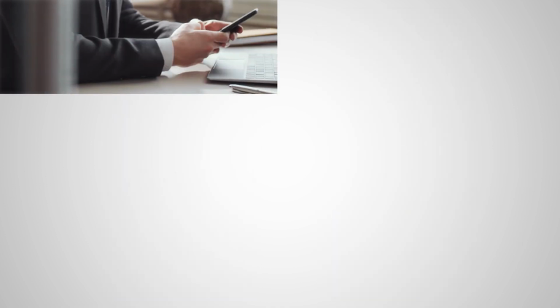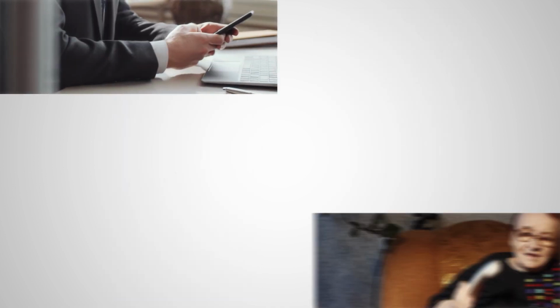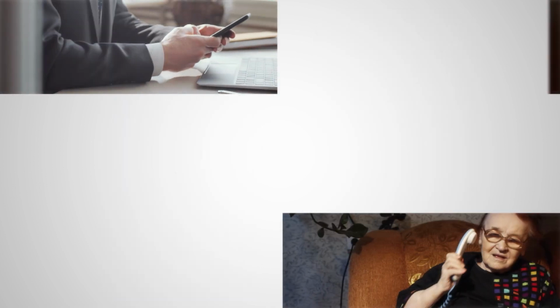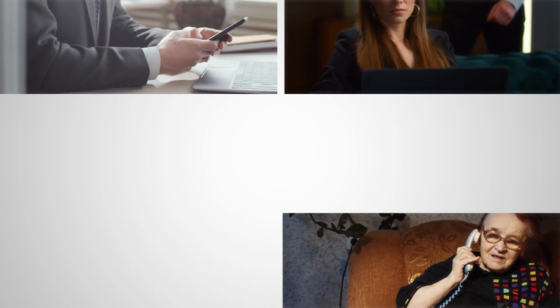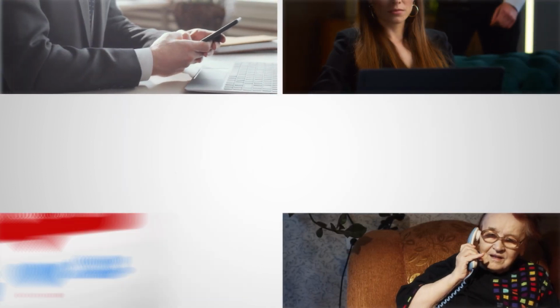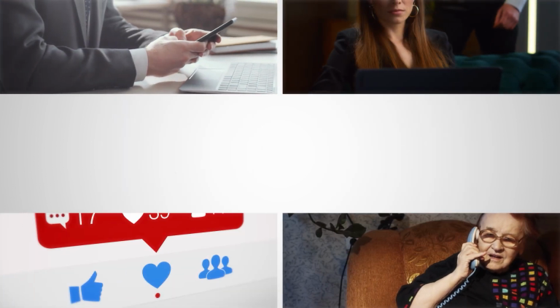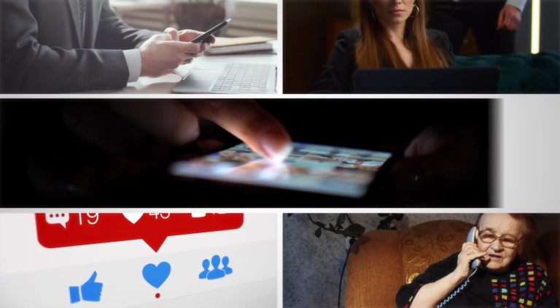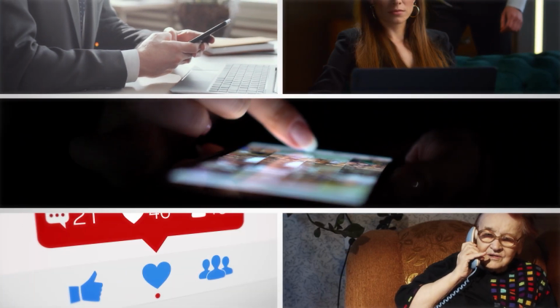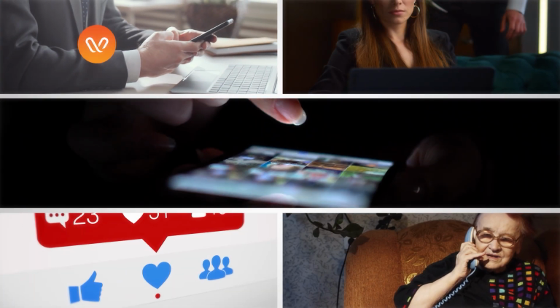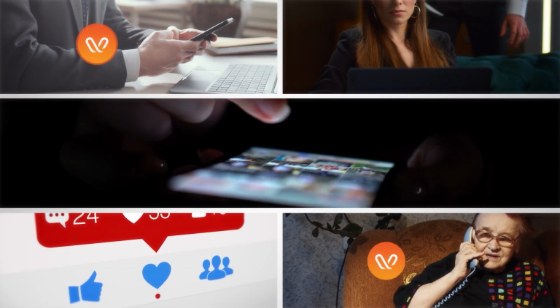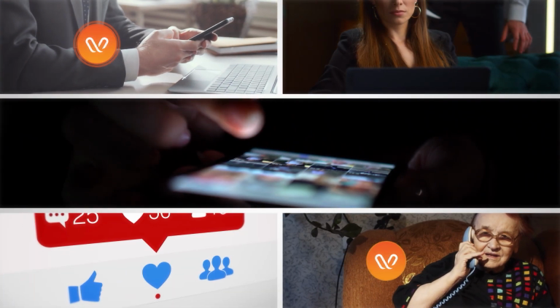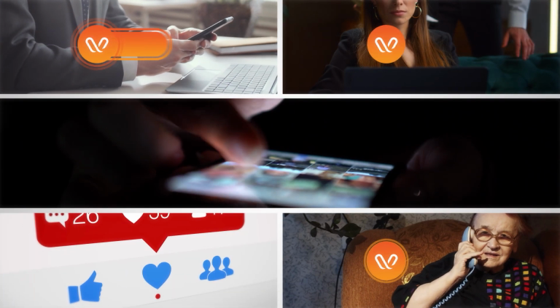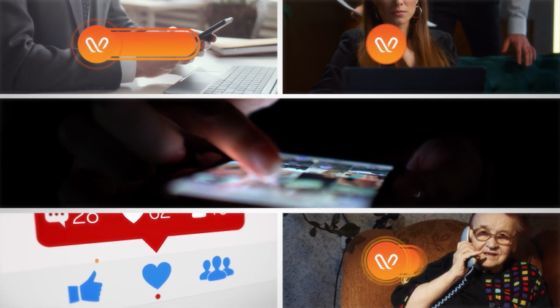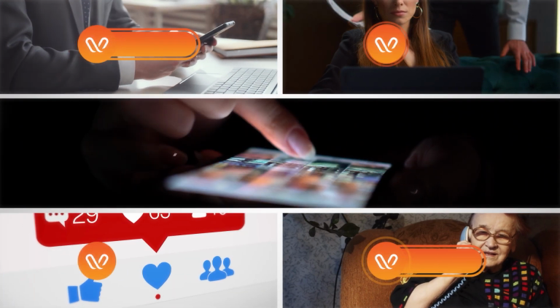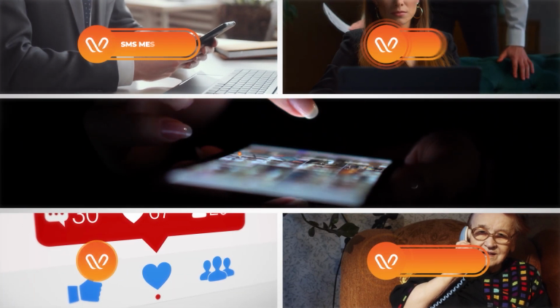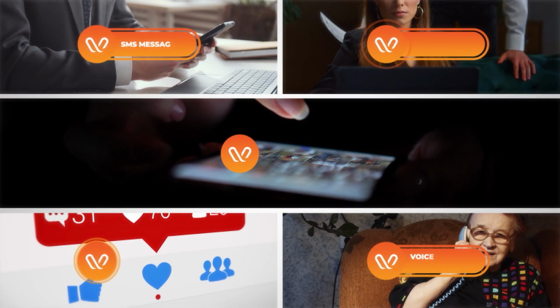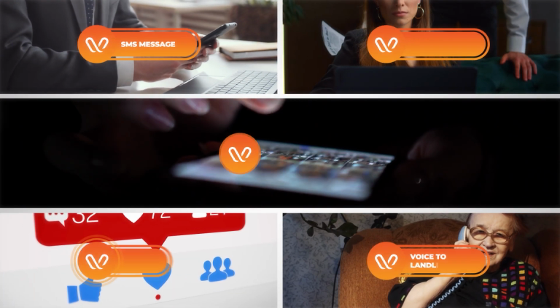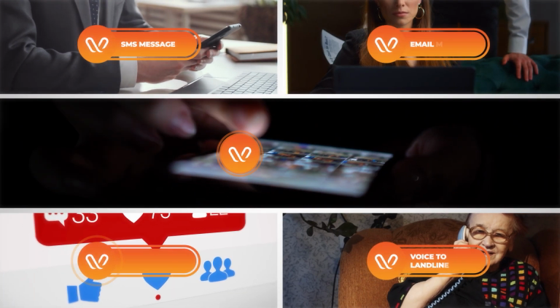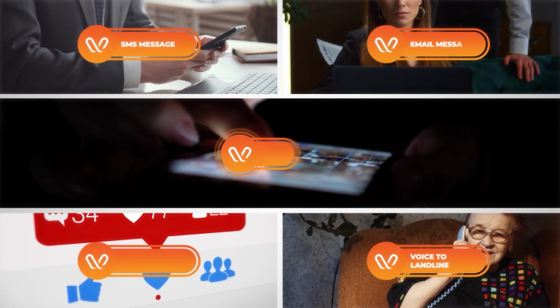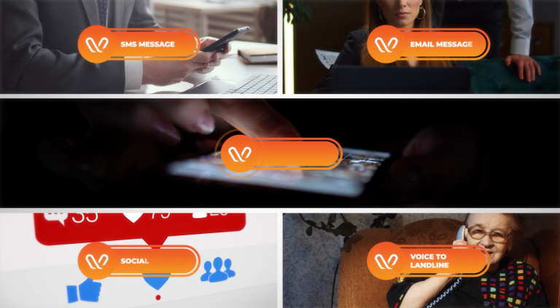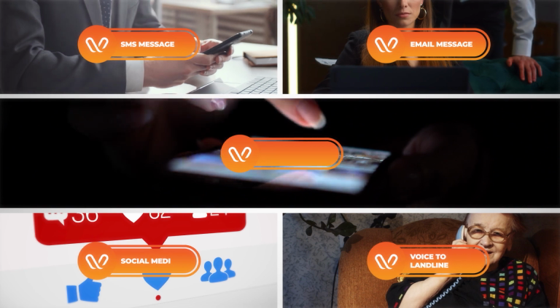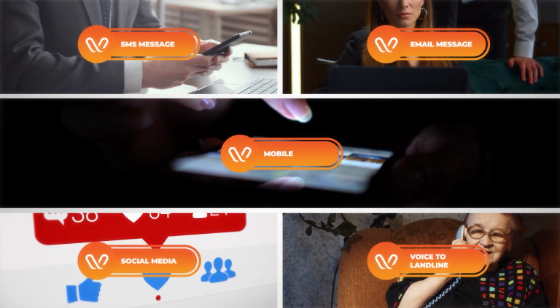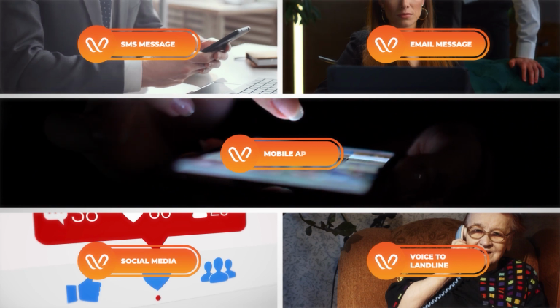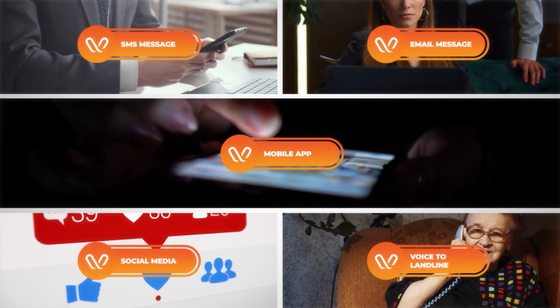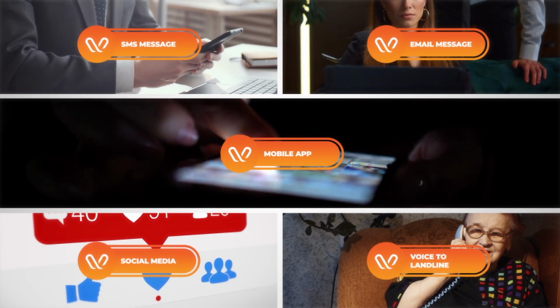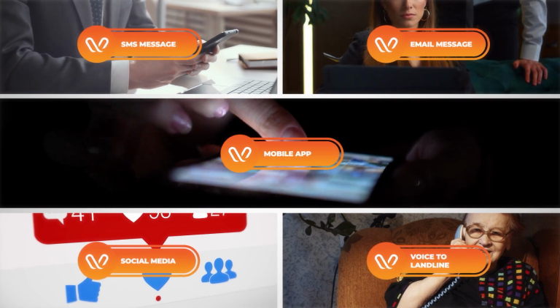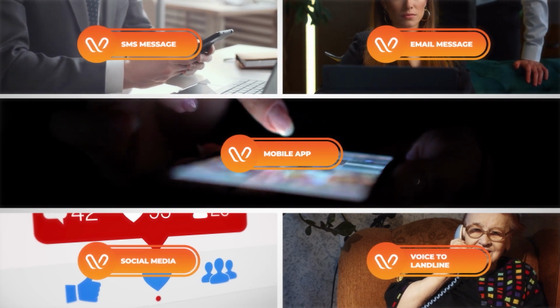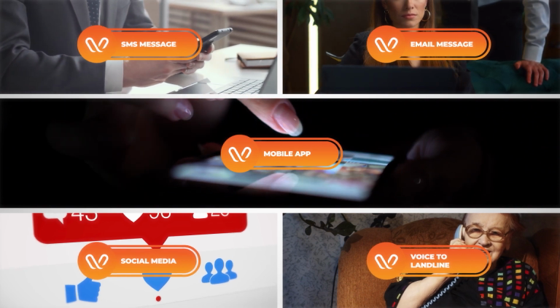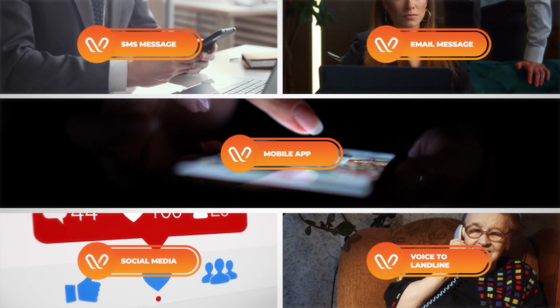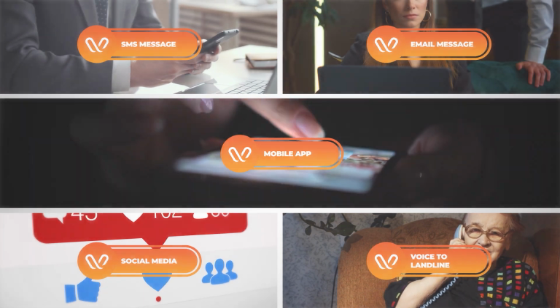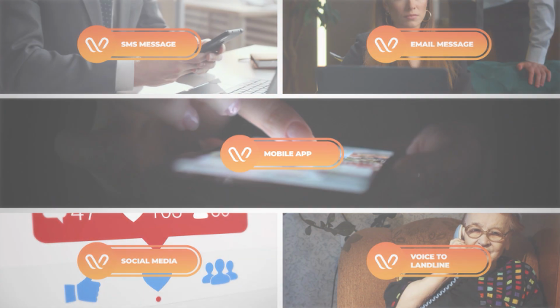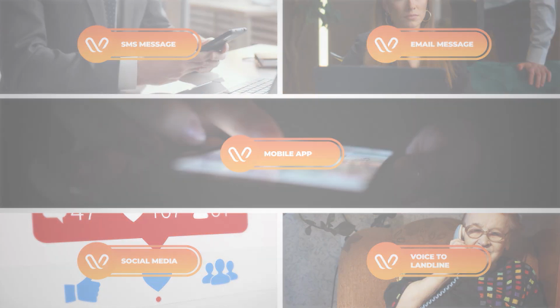Leverage a wide range of channels to ensure that anyone can receive notifications, including voice-to-landline.